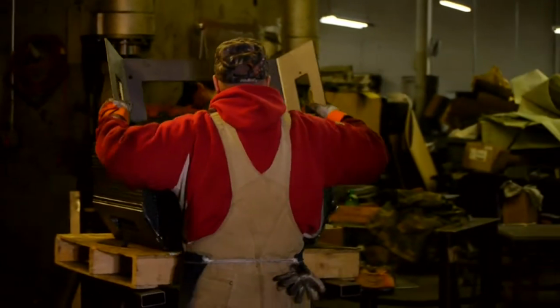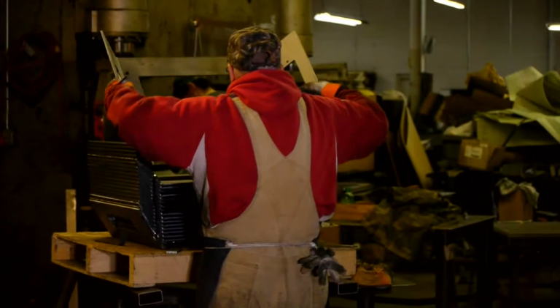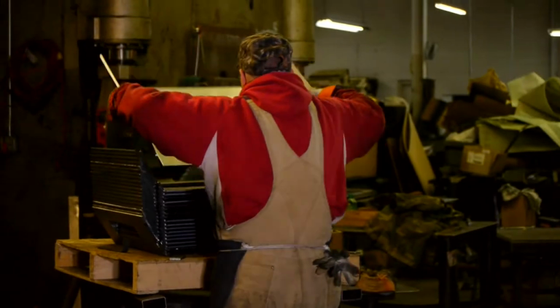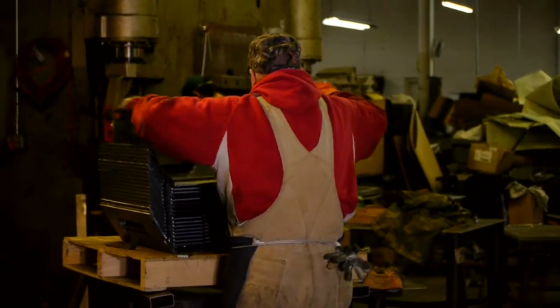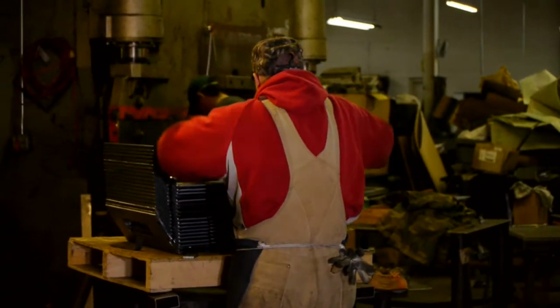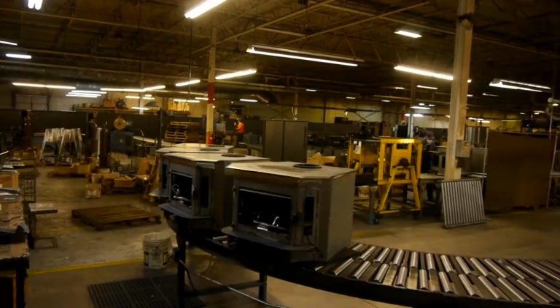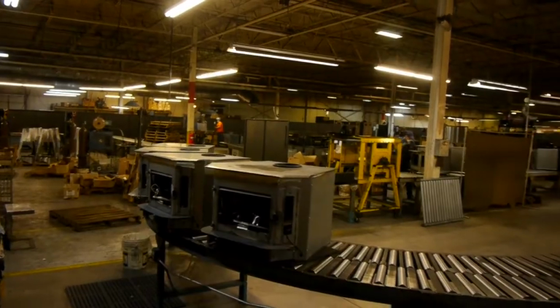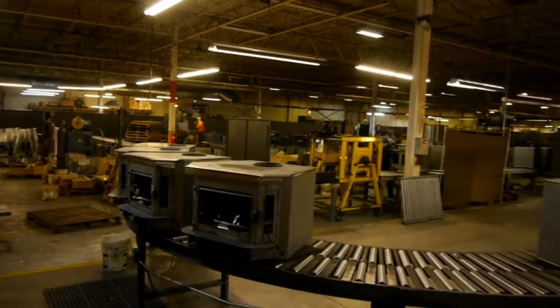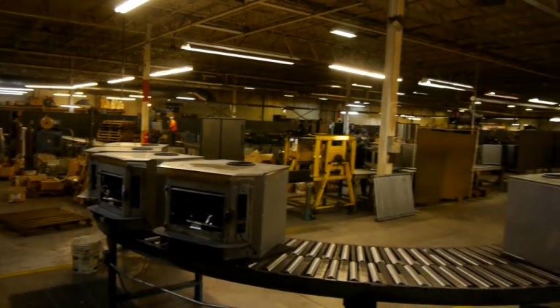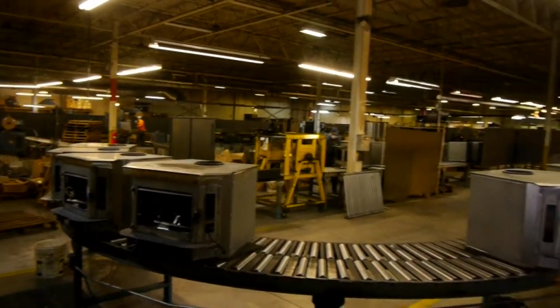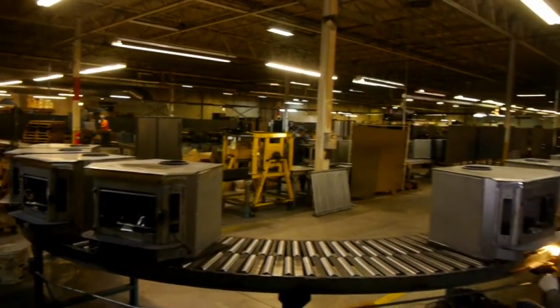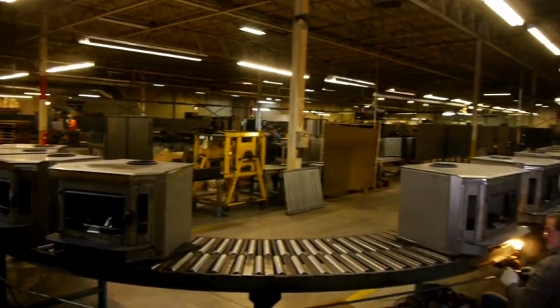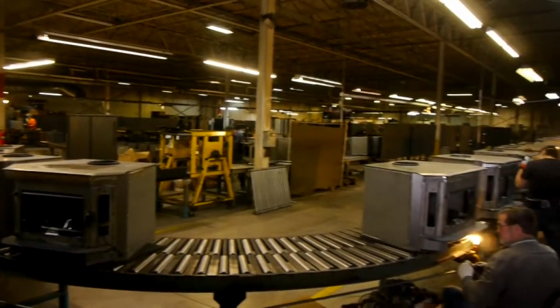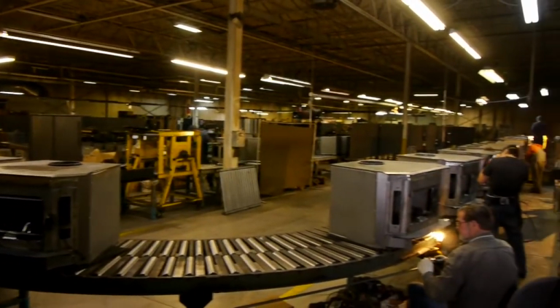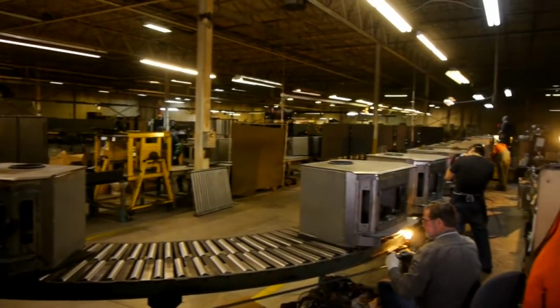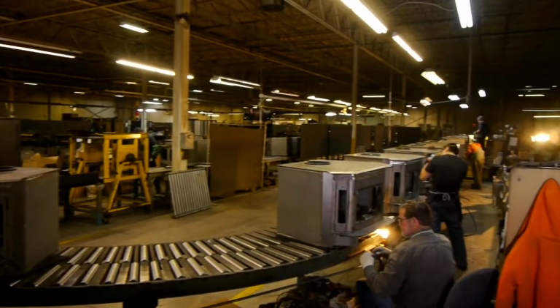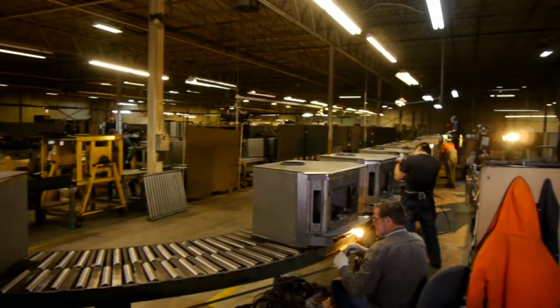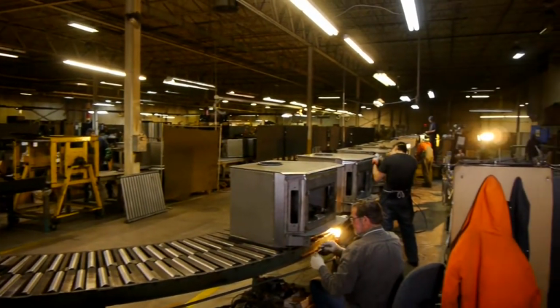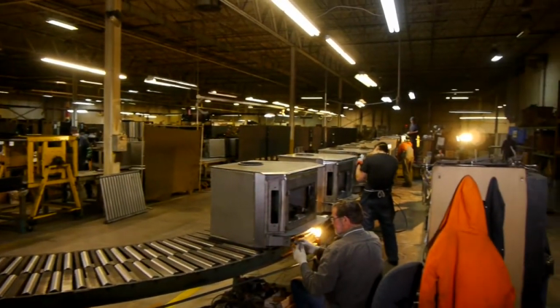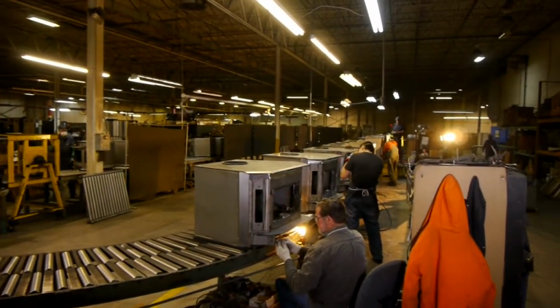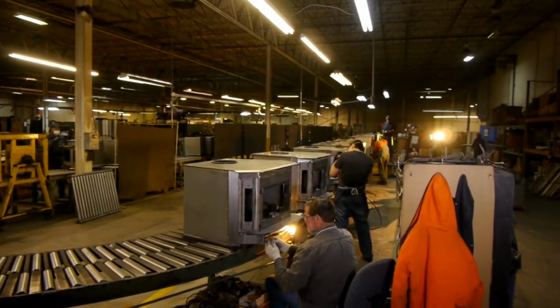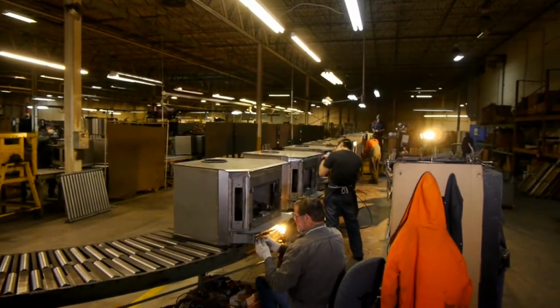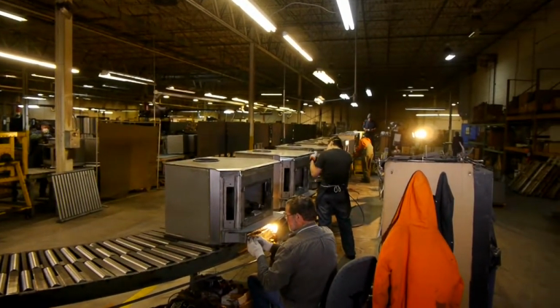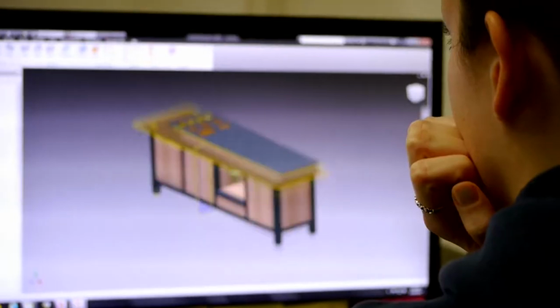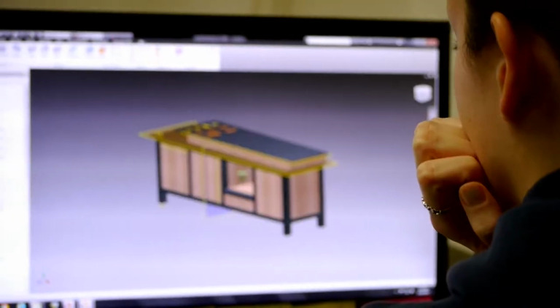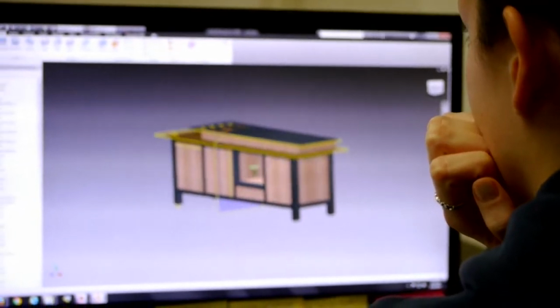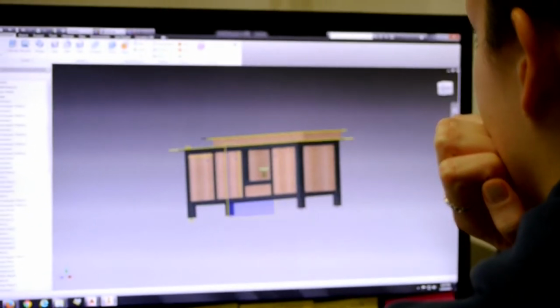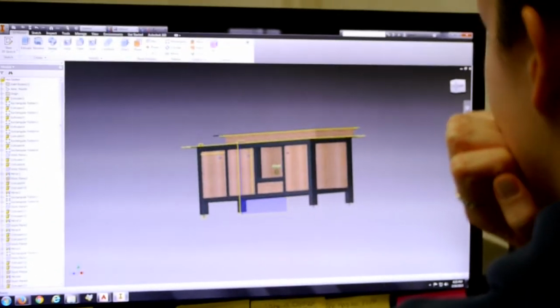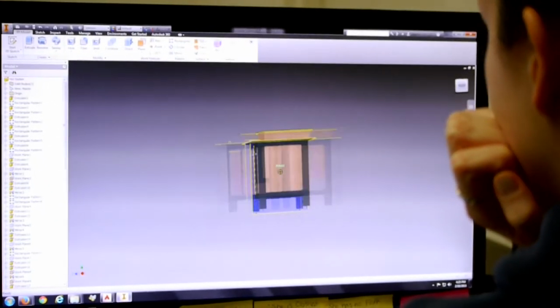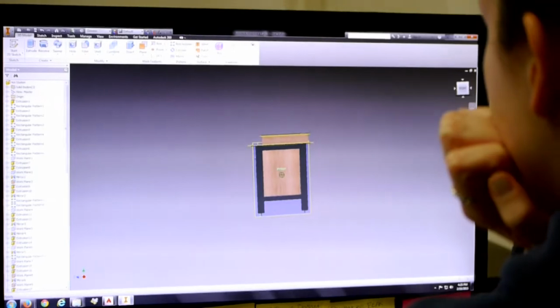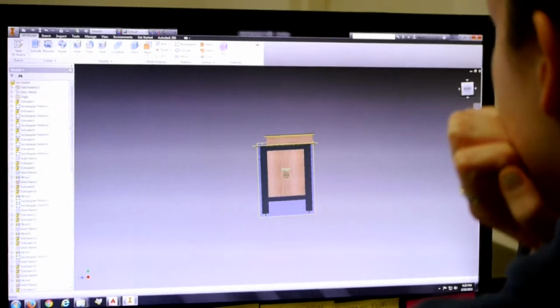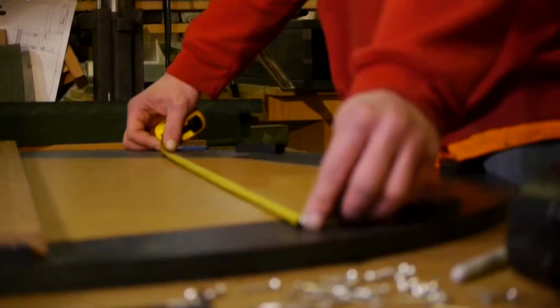Buck Stove manufactures wood and gas fueled heating products as well as patio and outdoor living furniture.